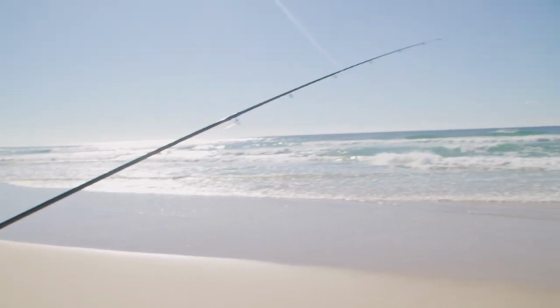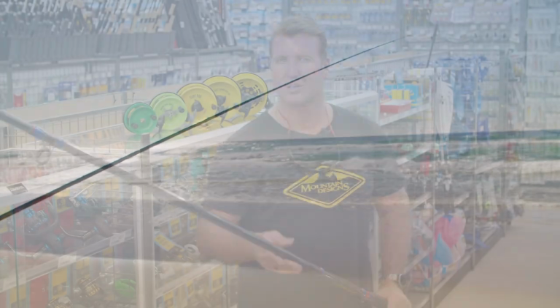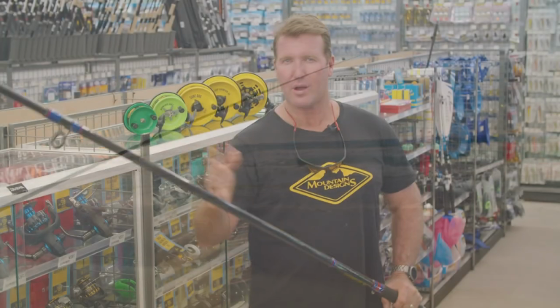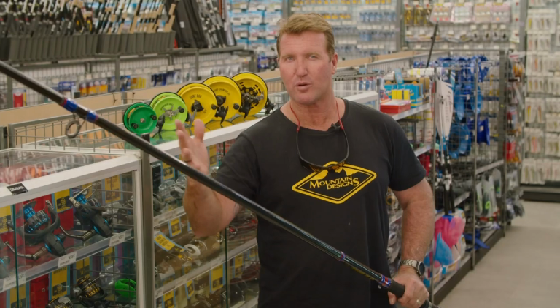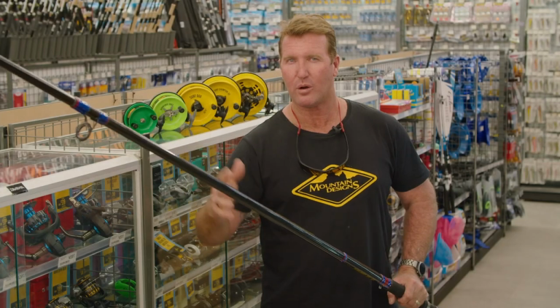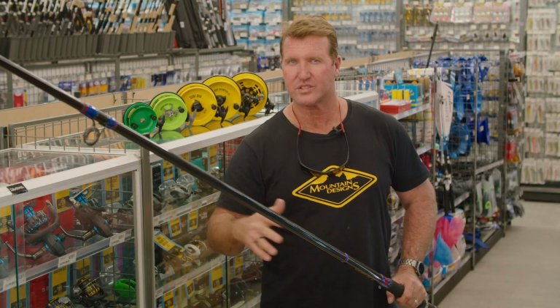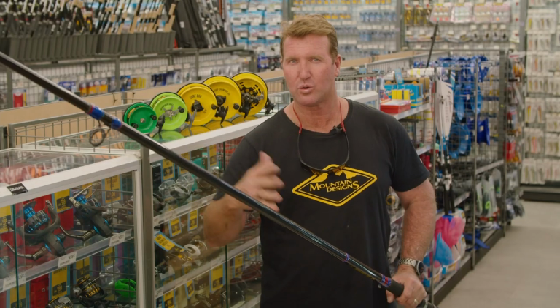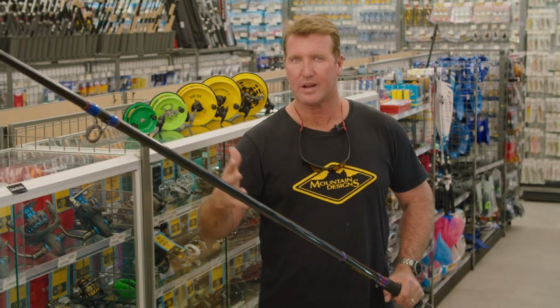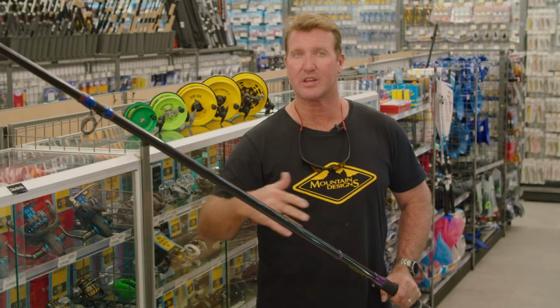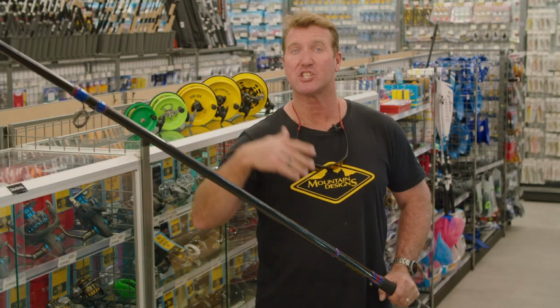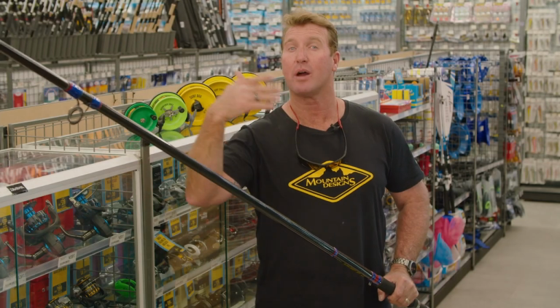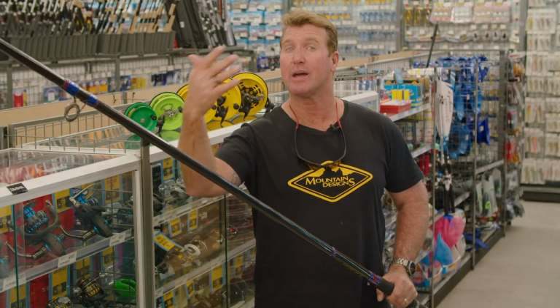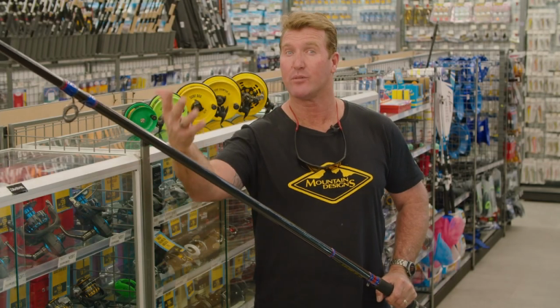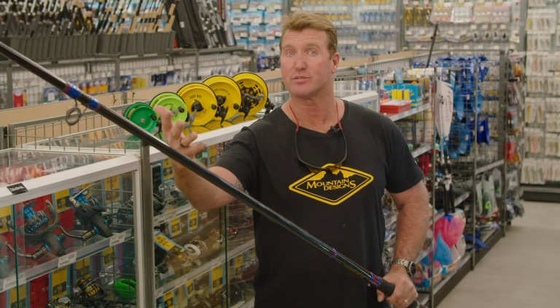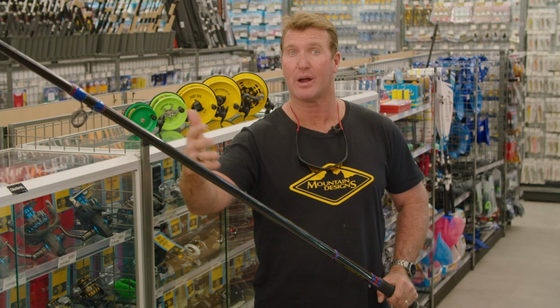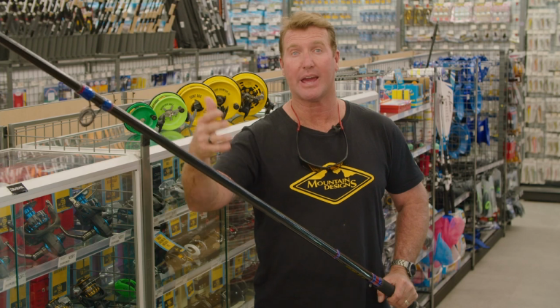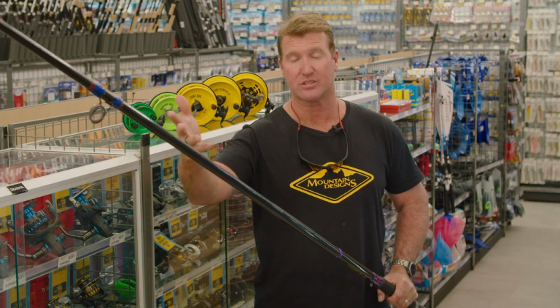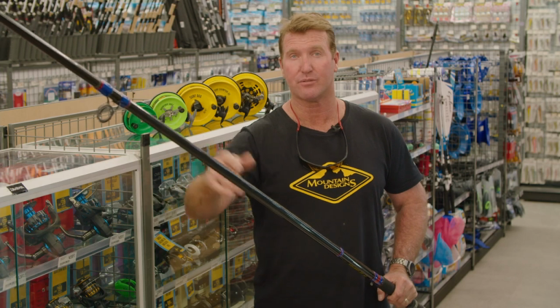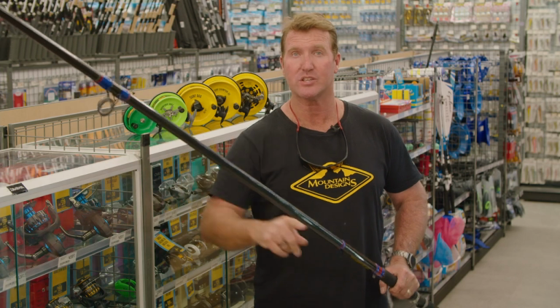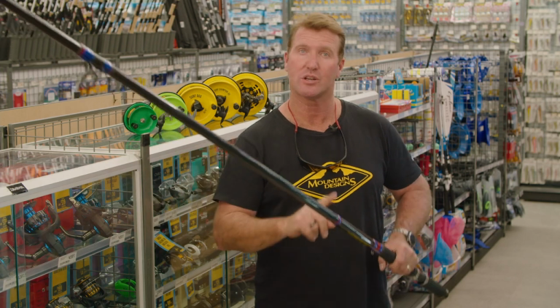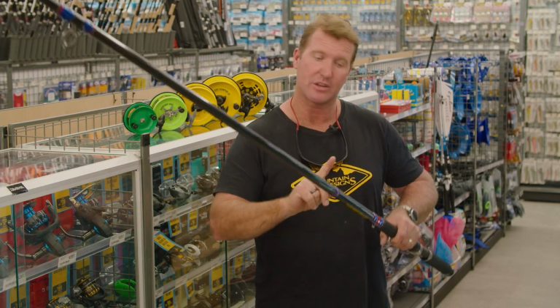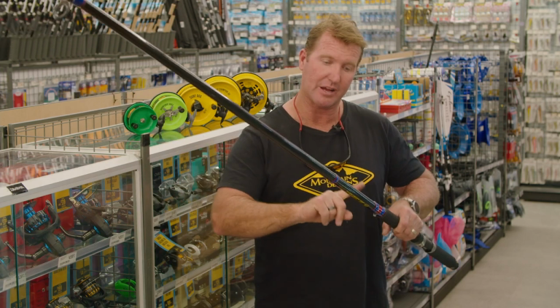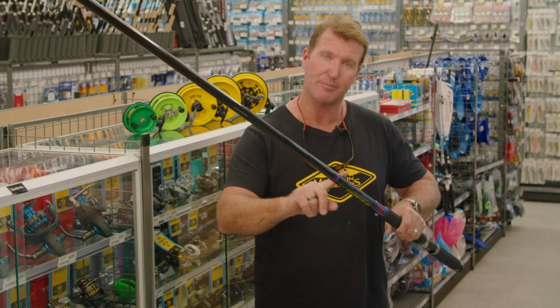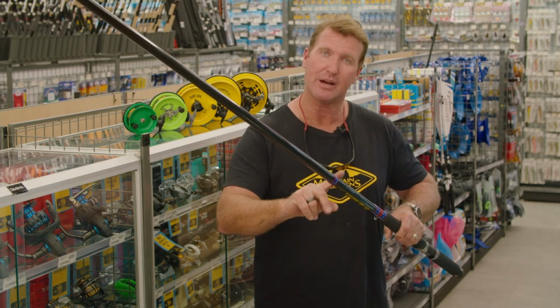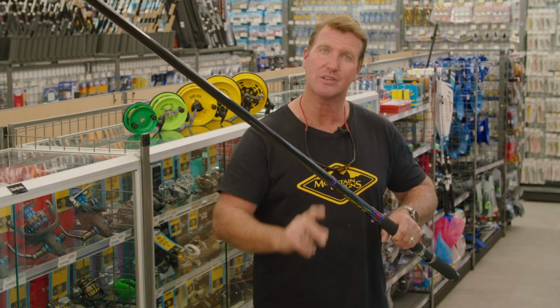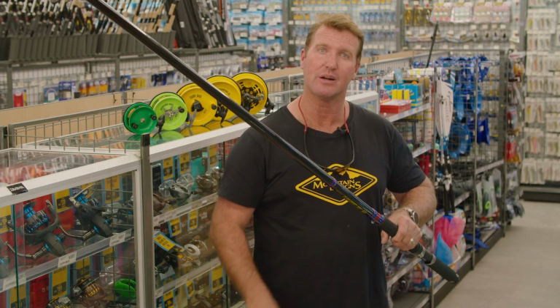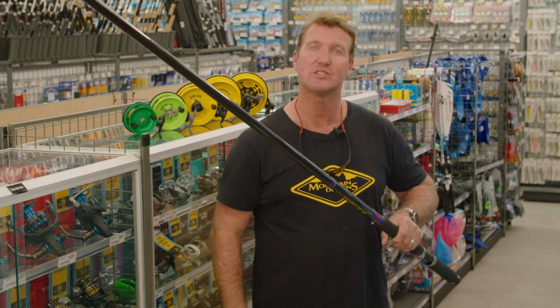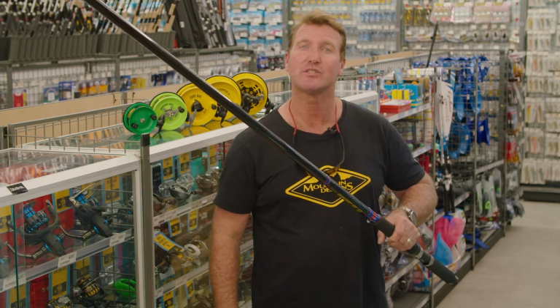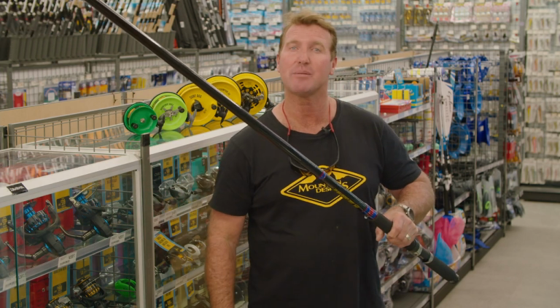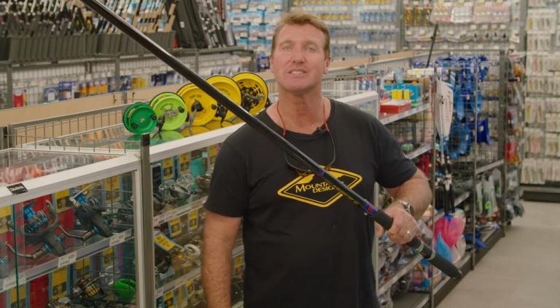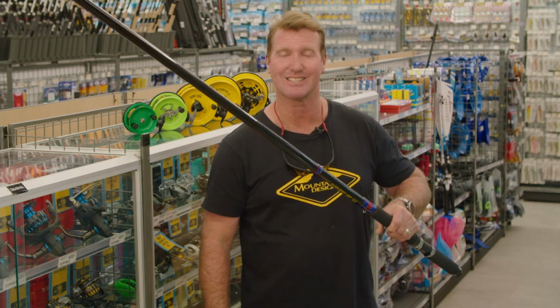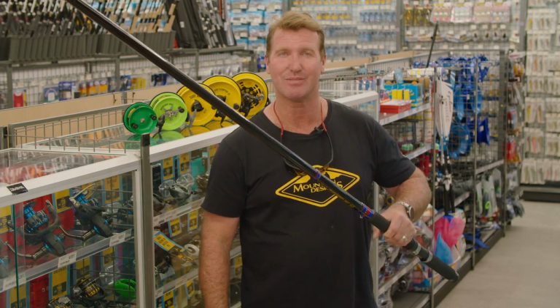So if you're after a rod that's tall enough to get you over that first break out to the fish, you can't go past the Albee Surf Champion 65.